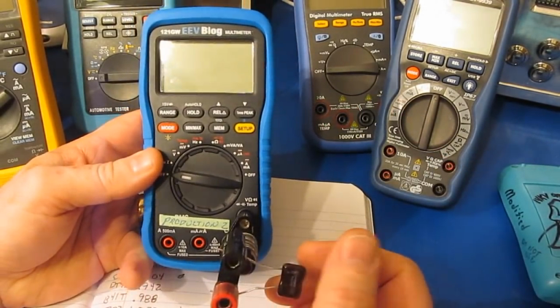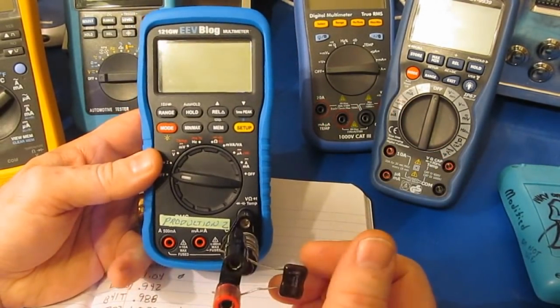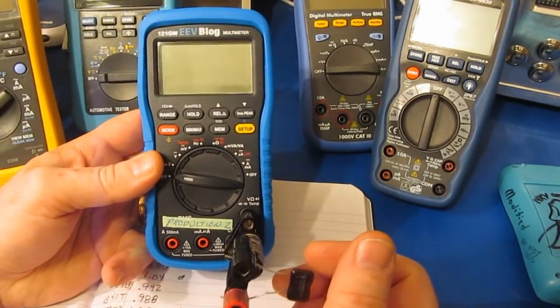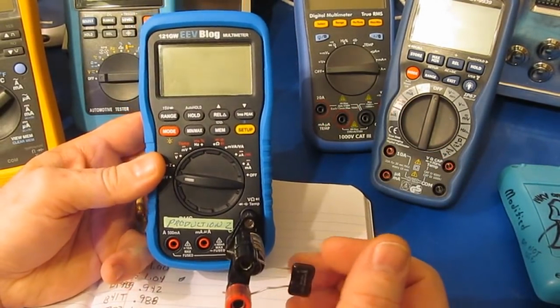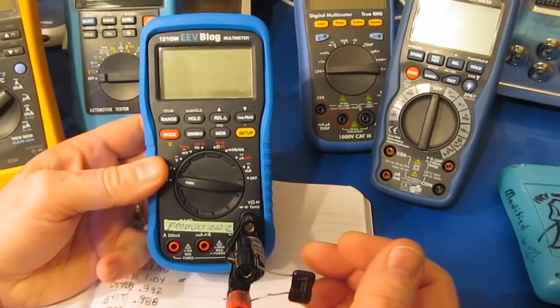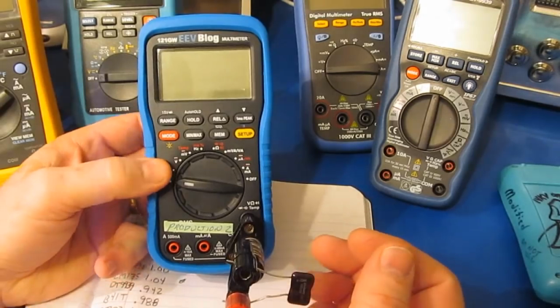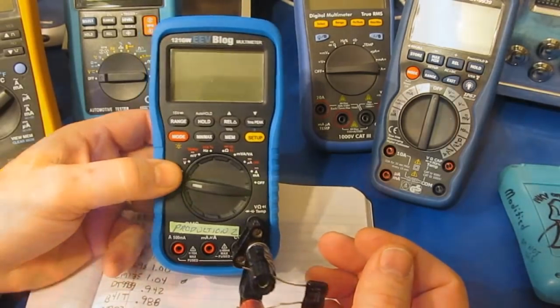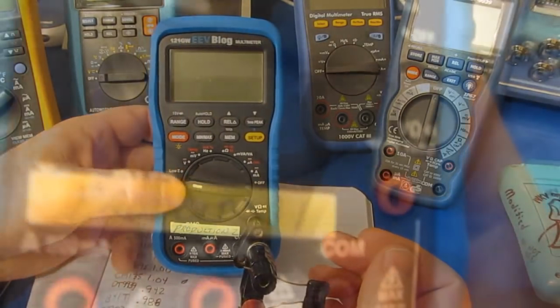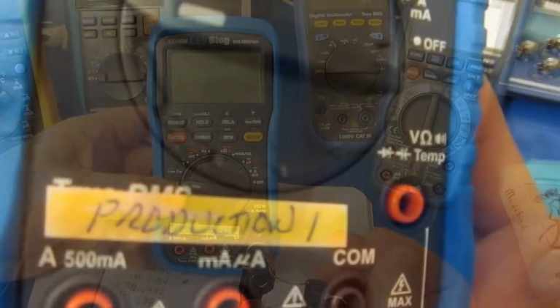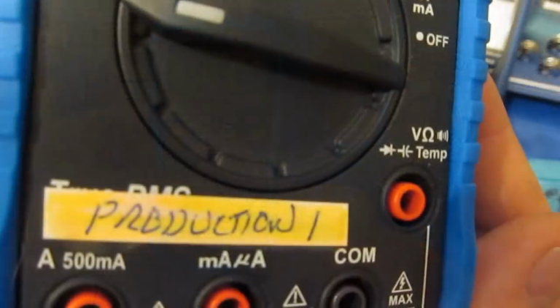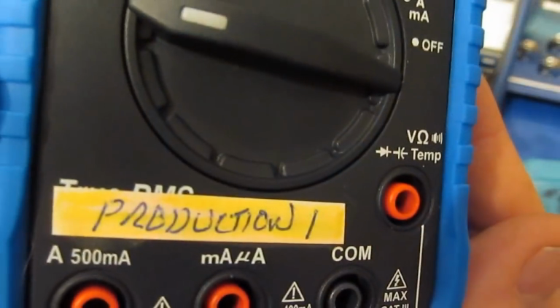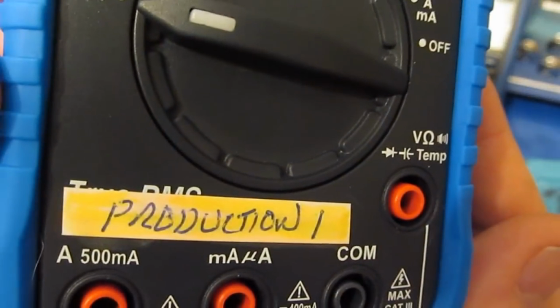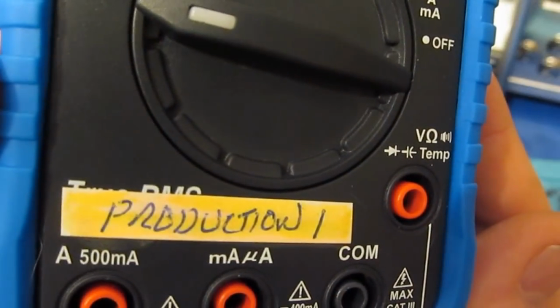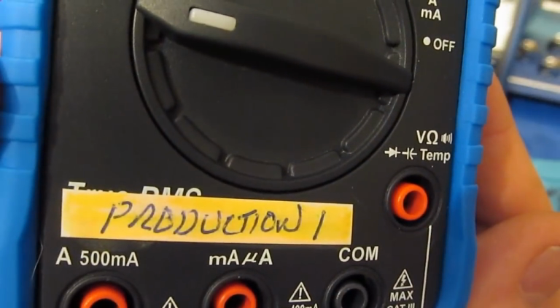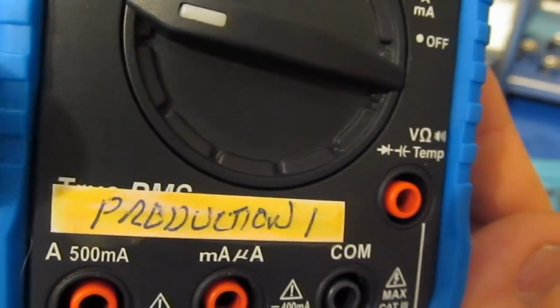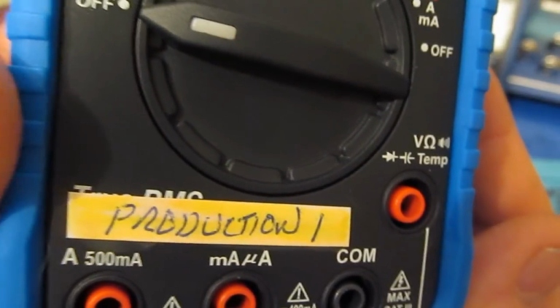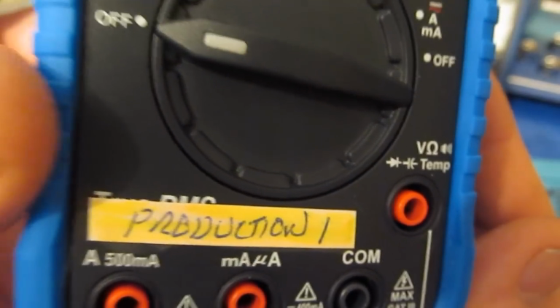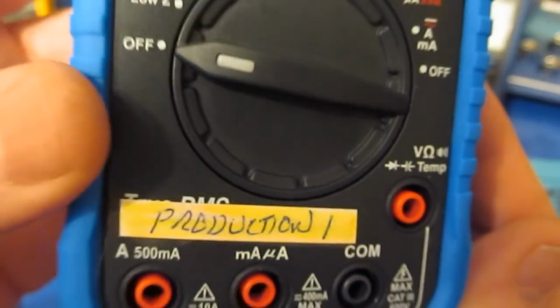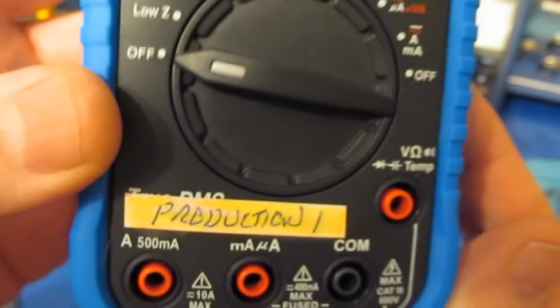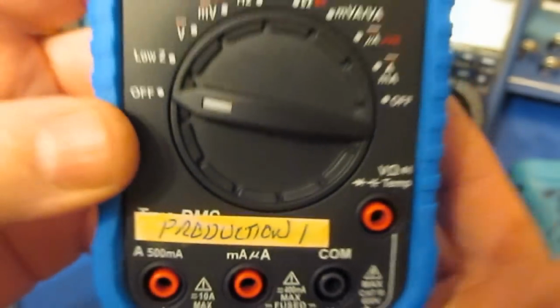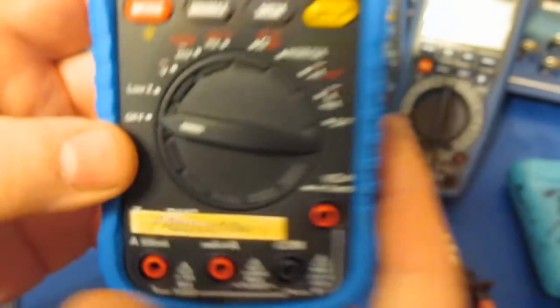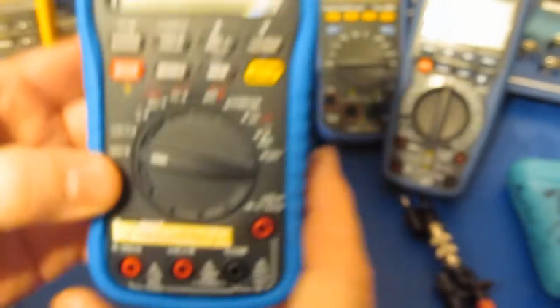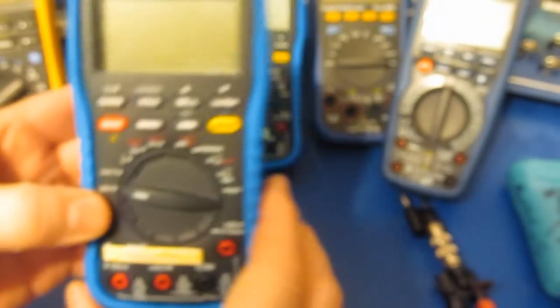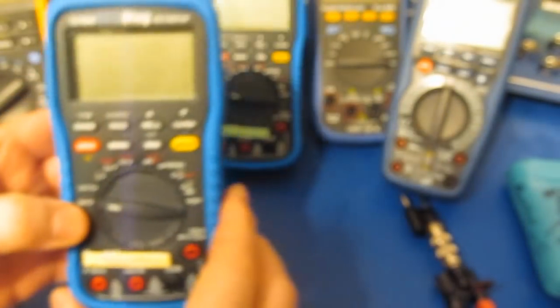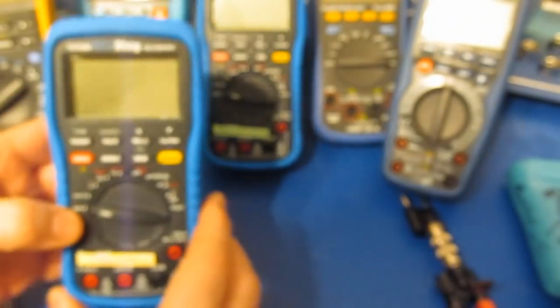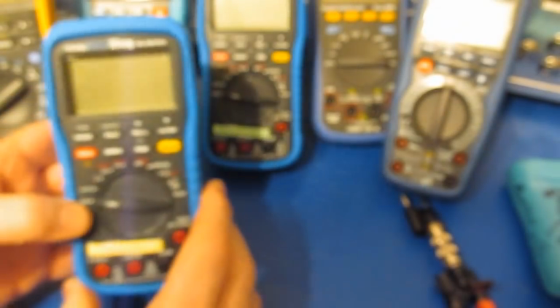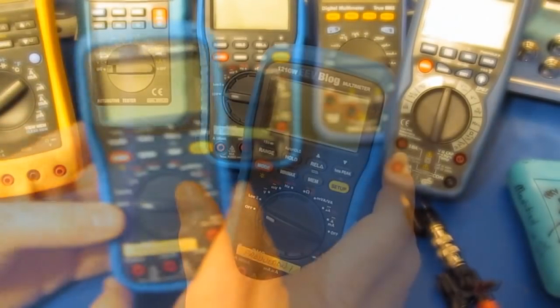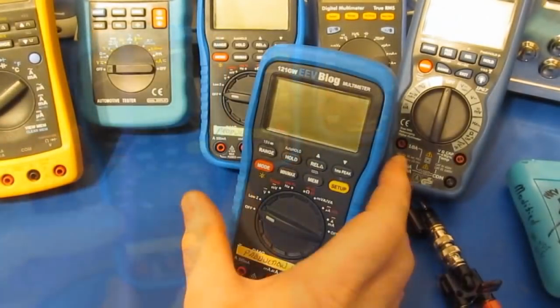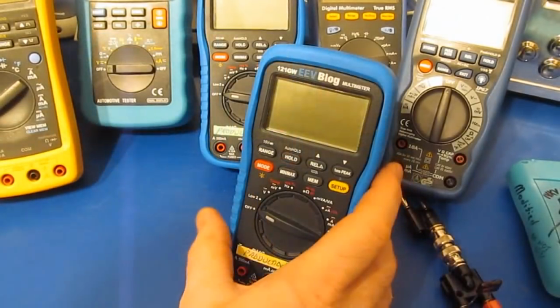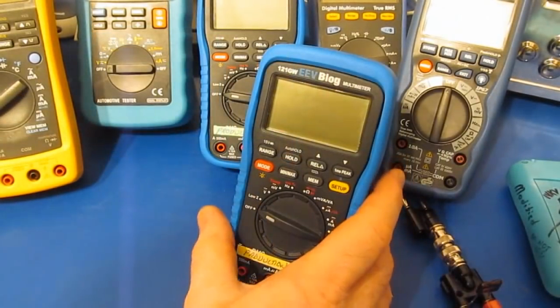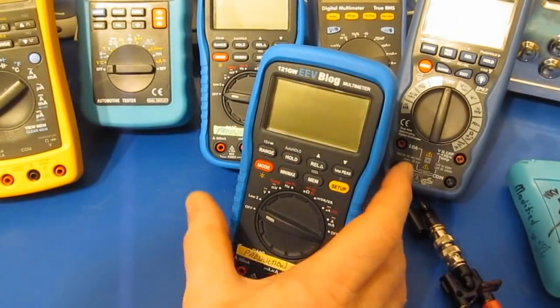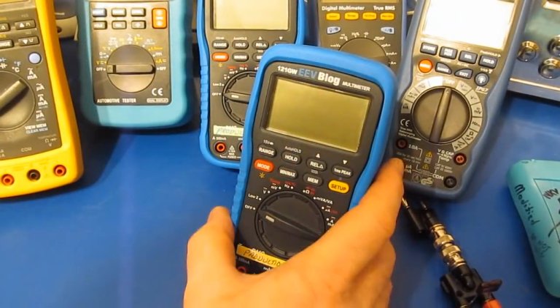One way to improve the drift issue is to add a parallel capacitance with the one you're trying to measure — just enough to get the meter reading off zero — null out the meter, then add the capacitor you want to measure.